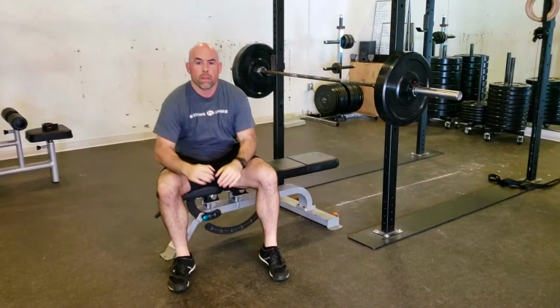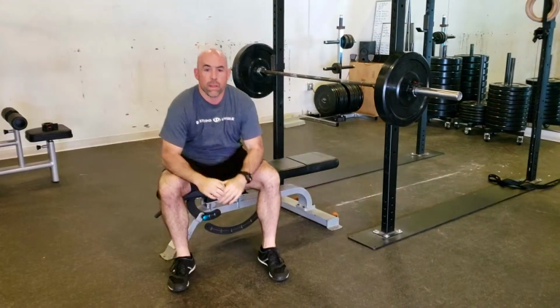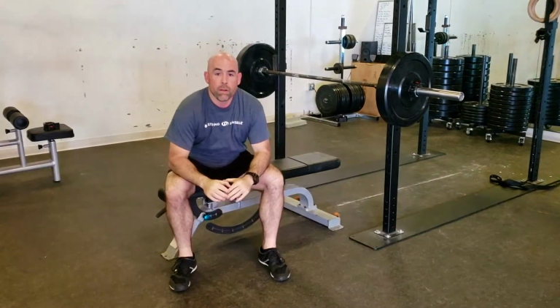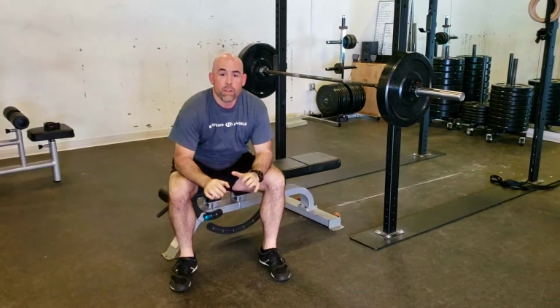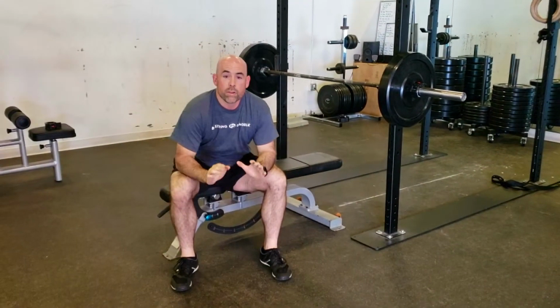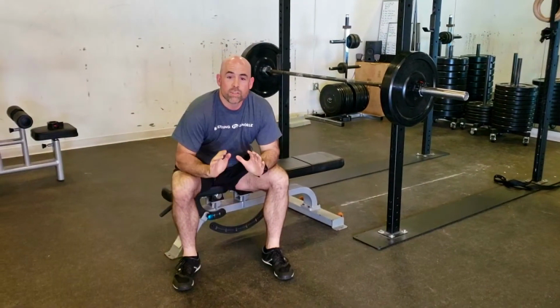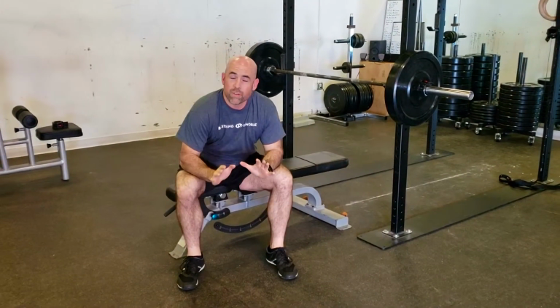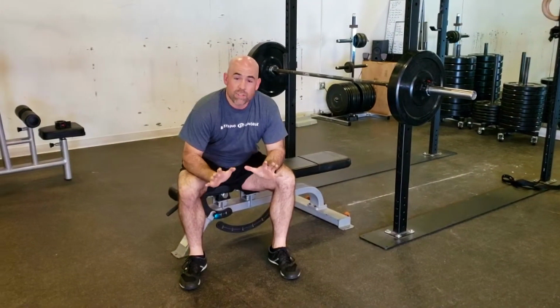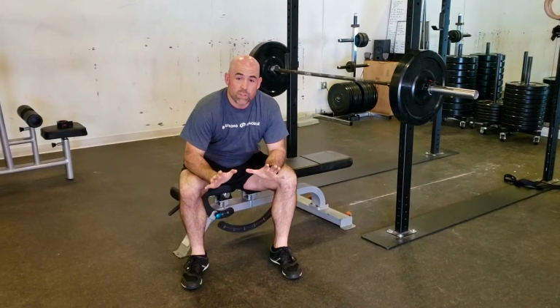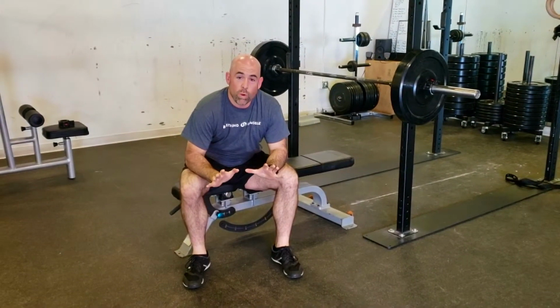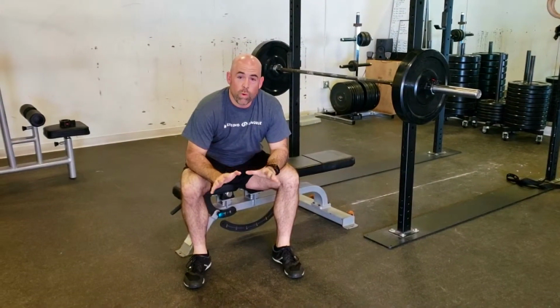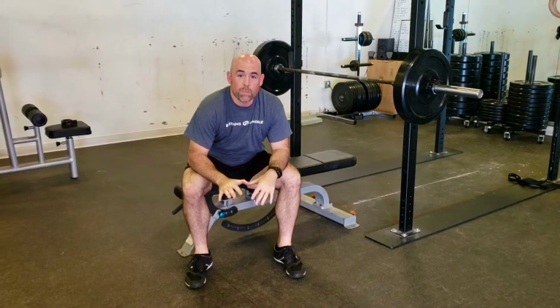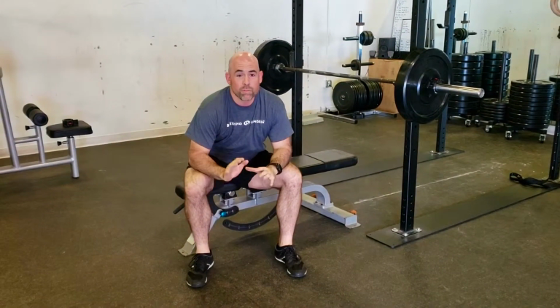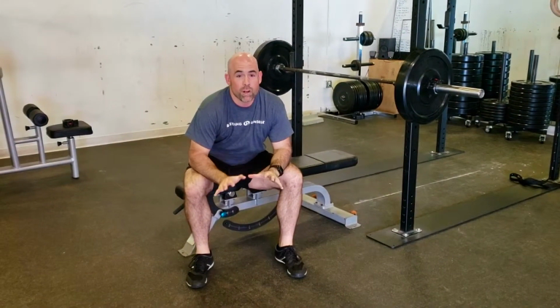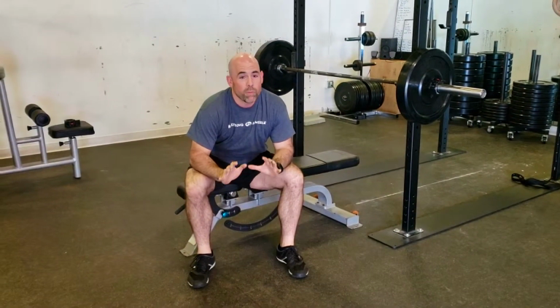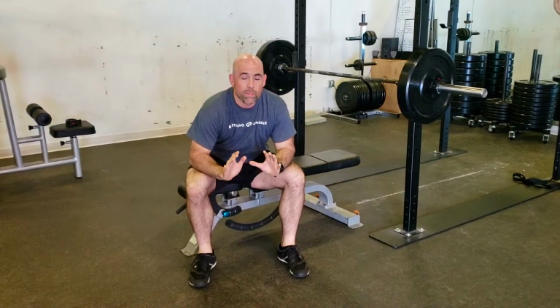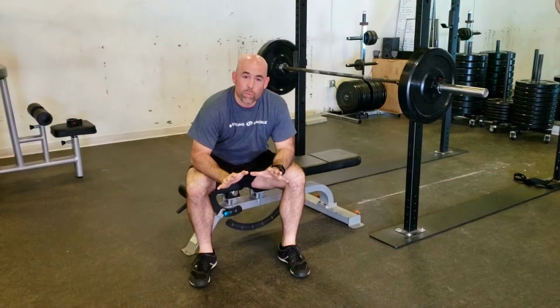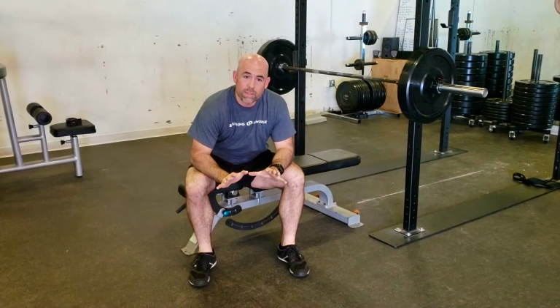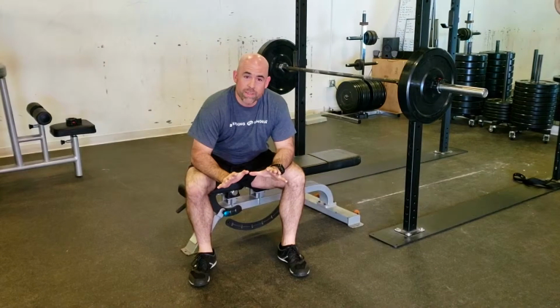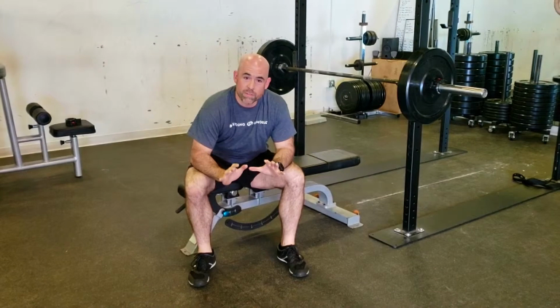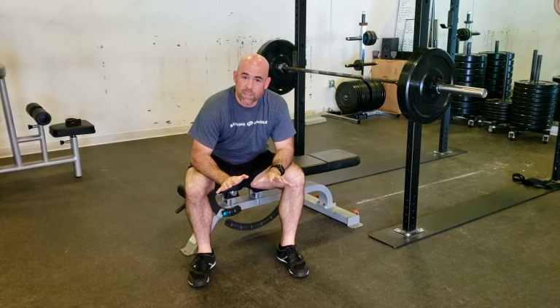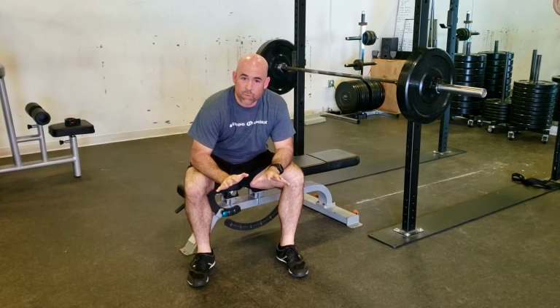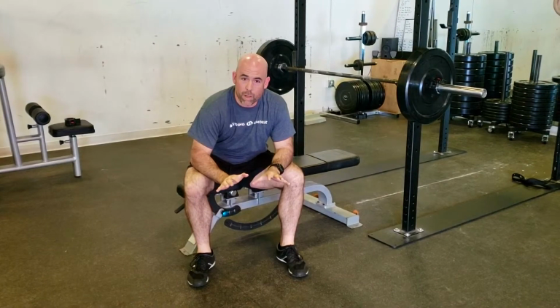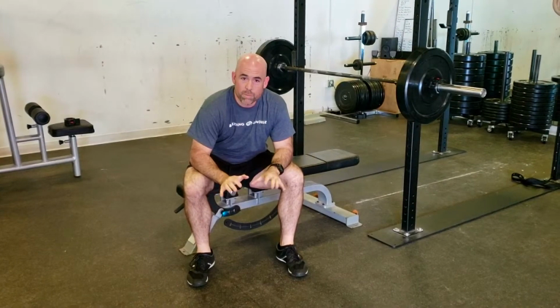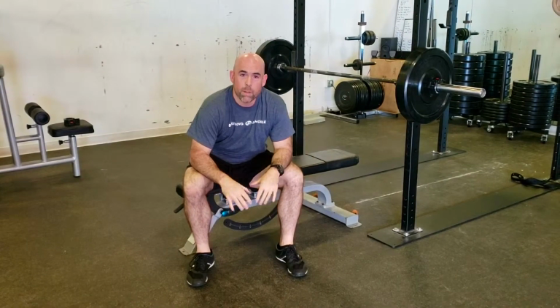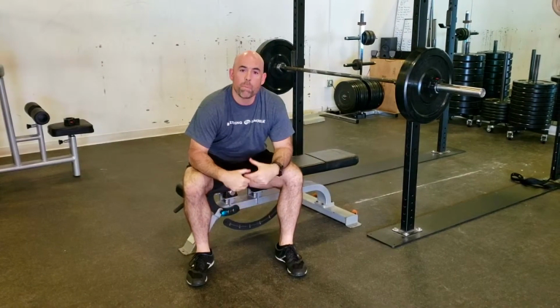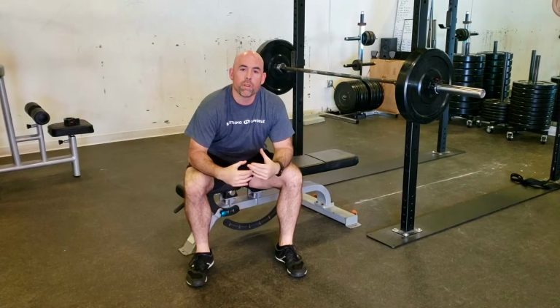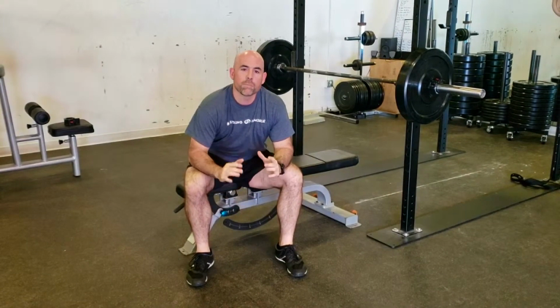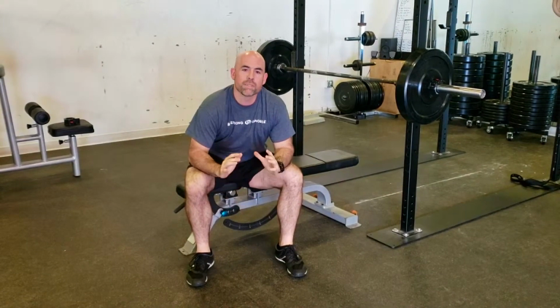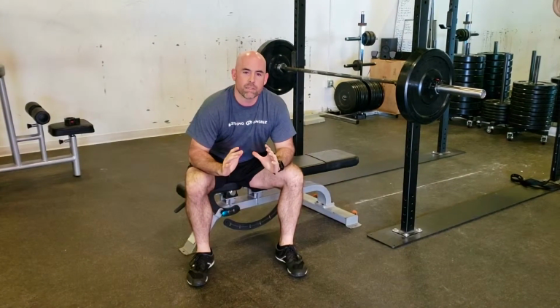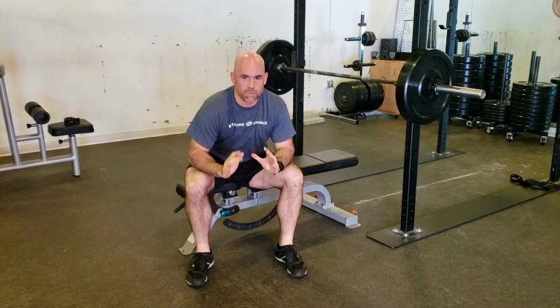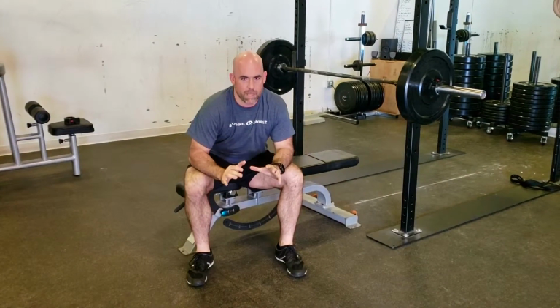That's just one rep. Start out with about three sets of six reps, building up to sets of ten.